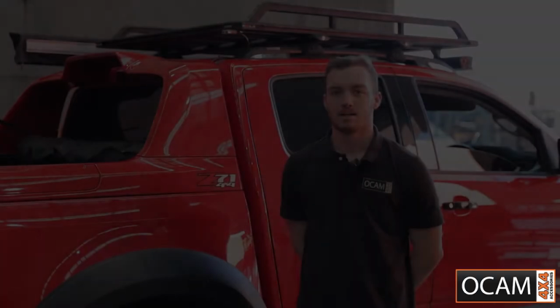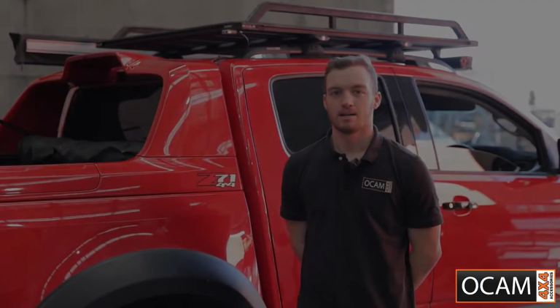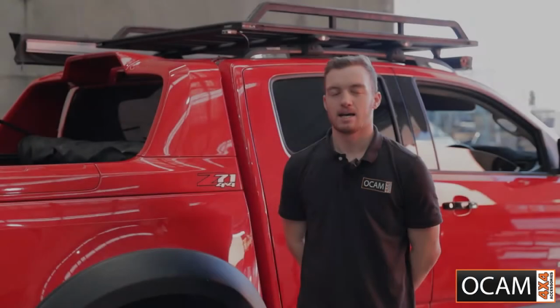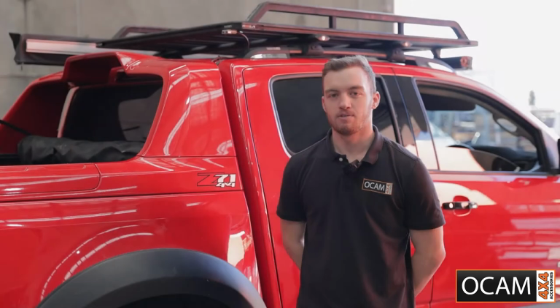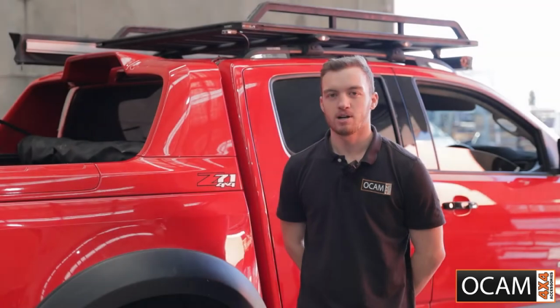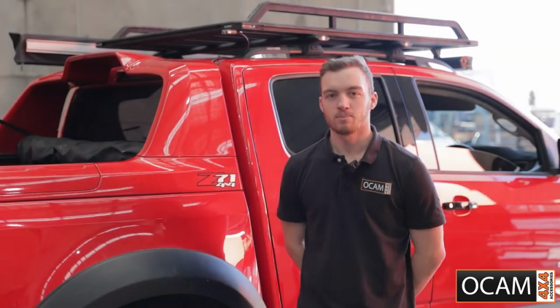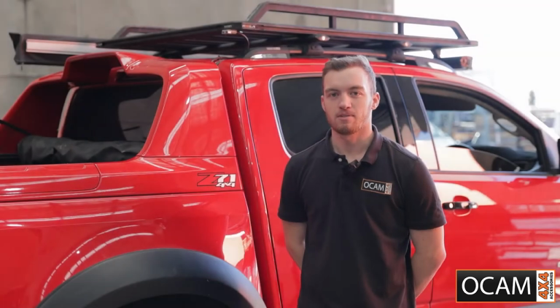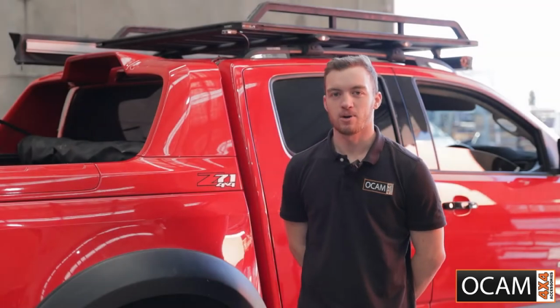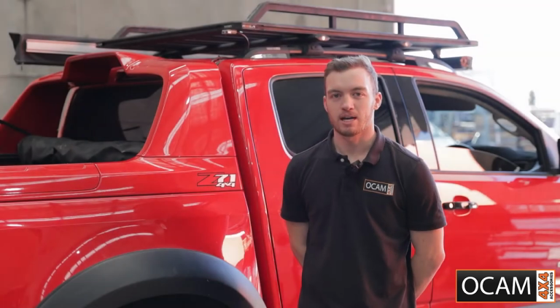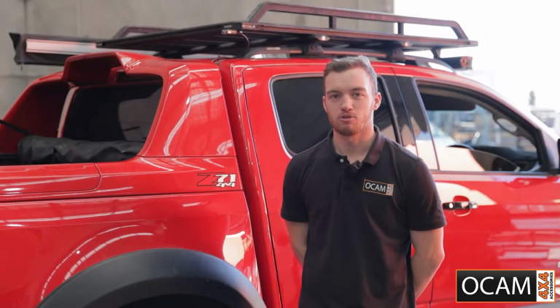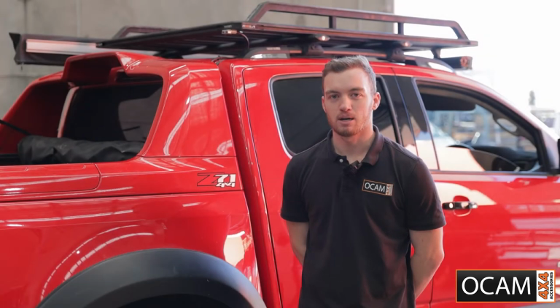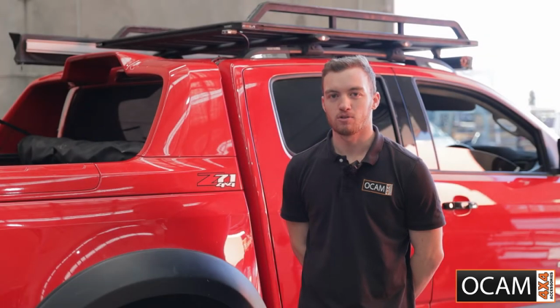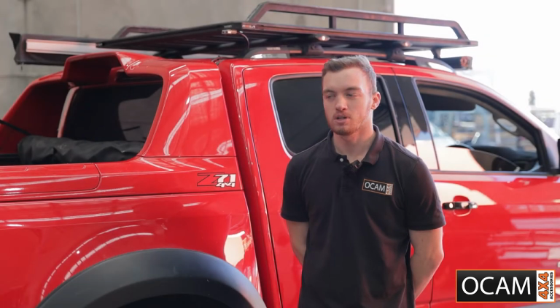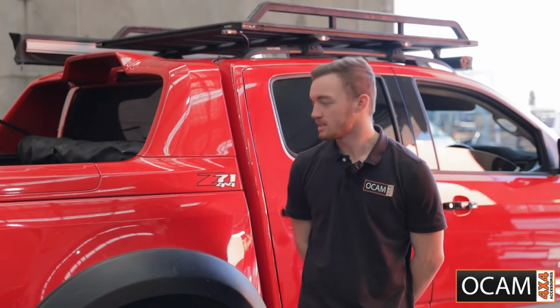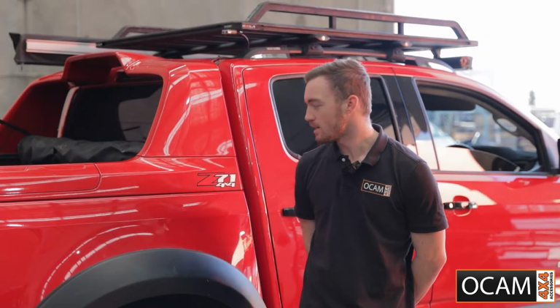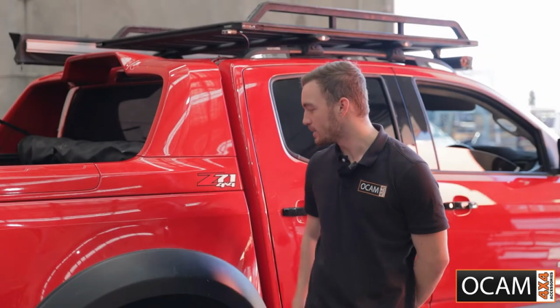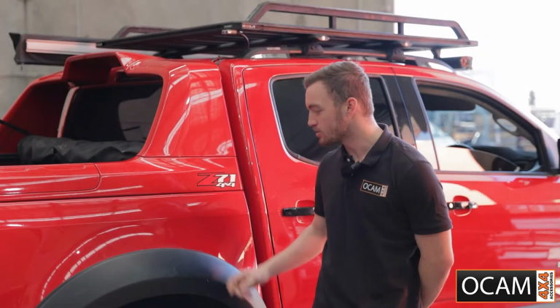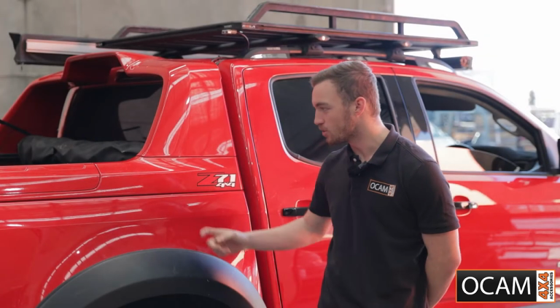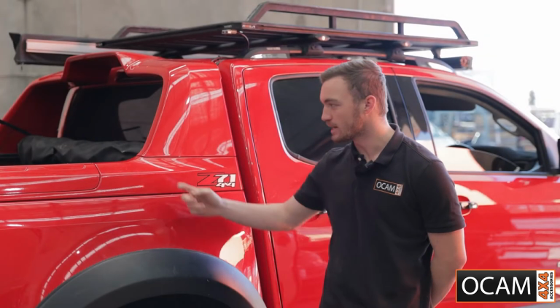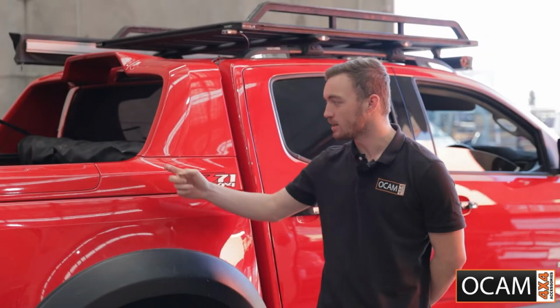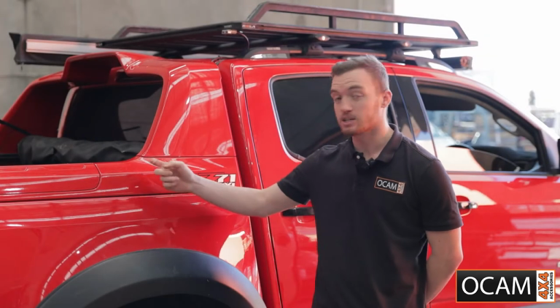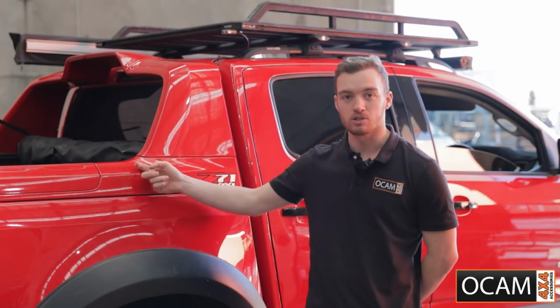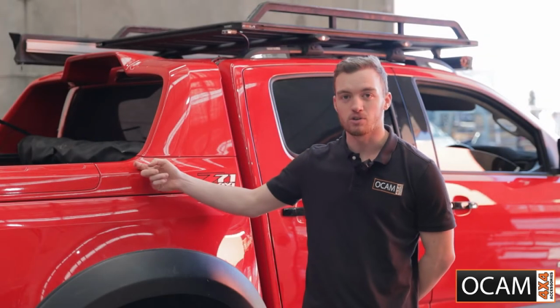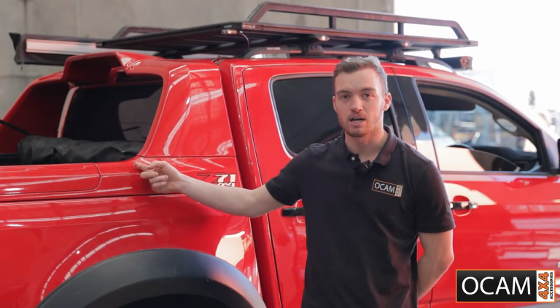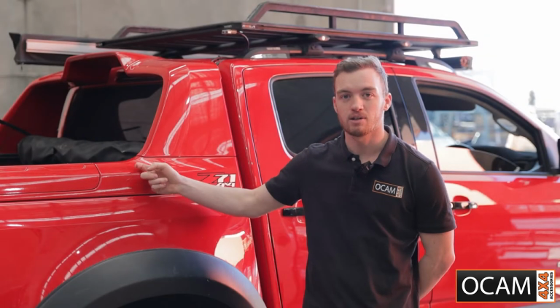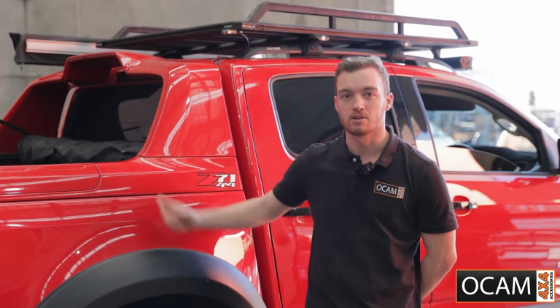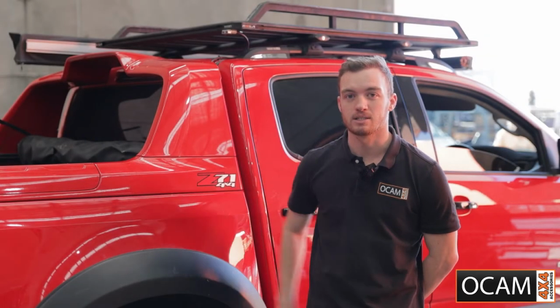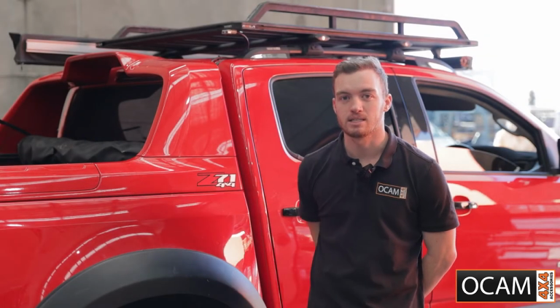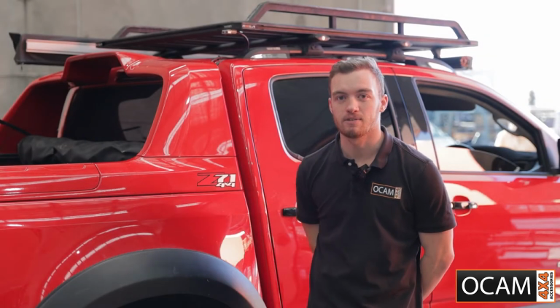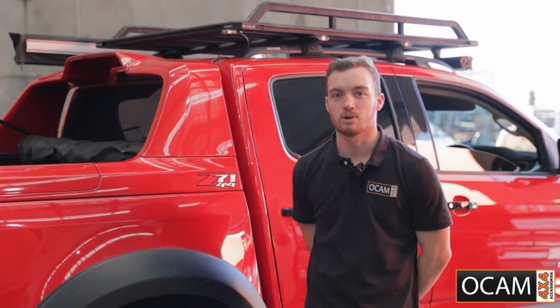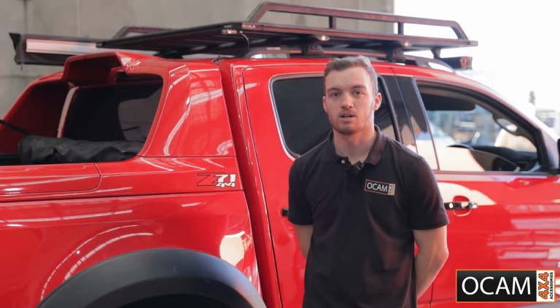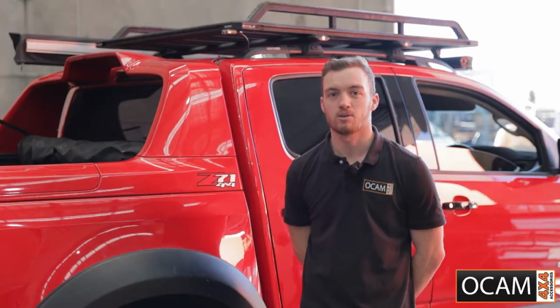Hey everyone, Brad from OCam 4x4. Today we'll be installing an electric torno cover on a Z71 Colorado.